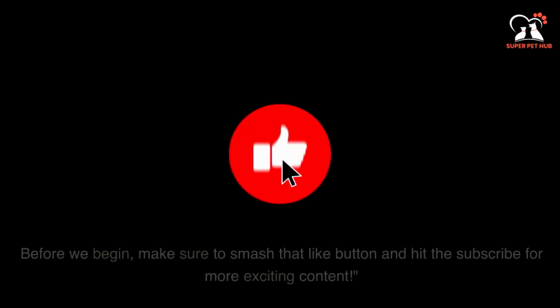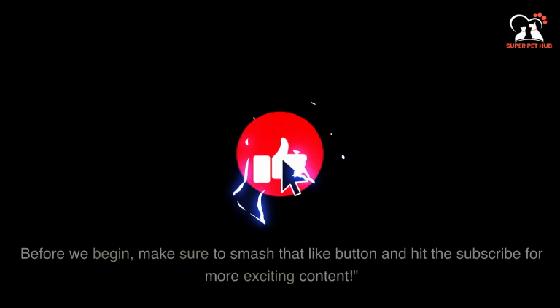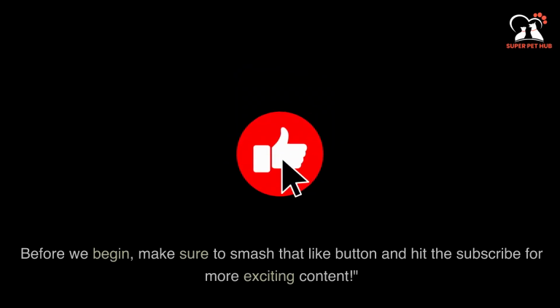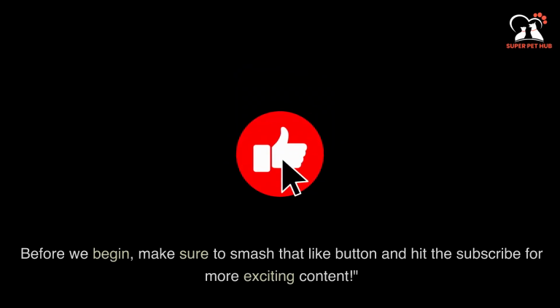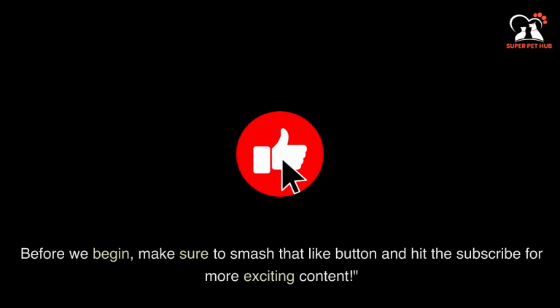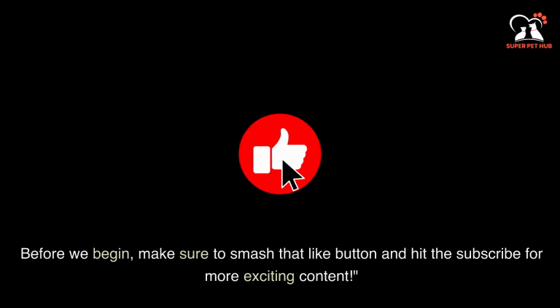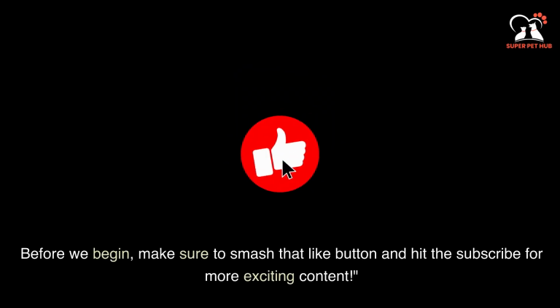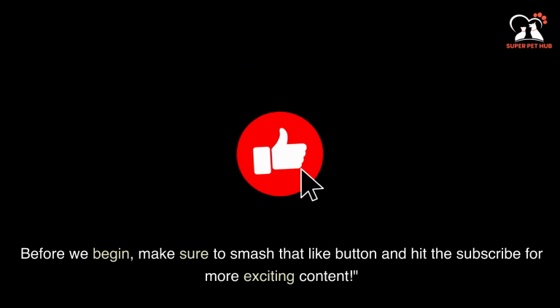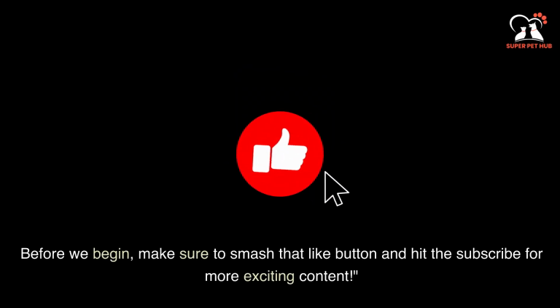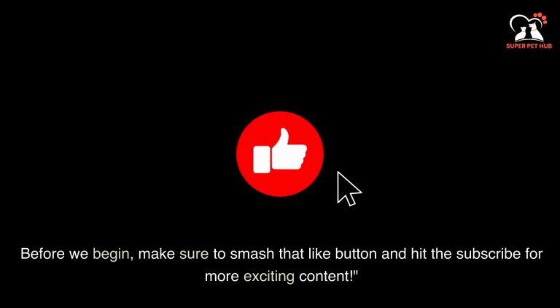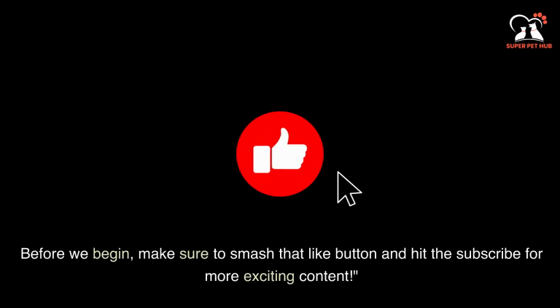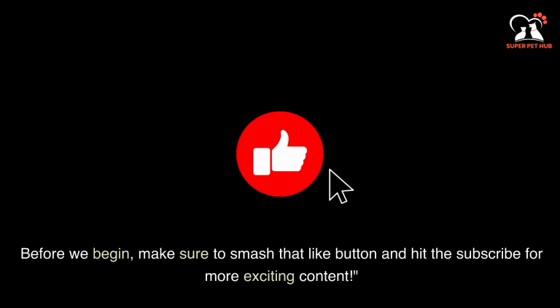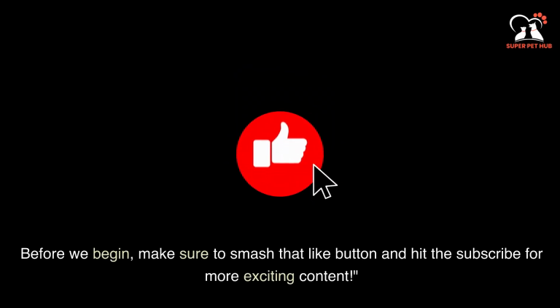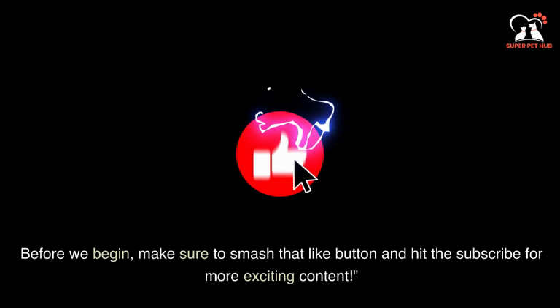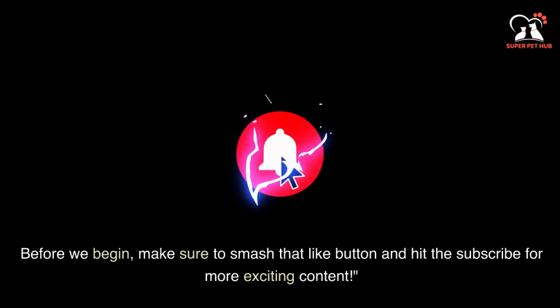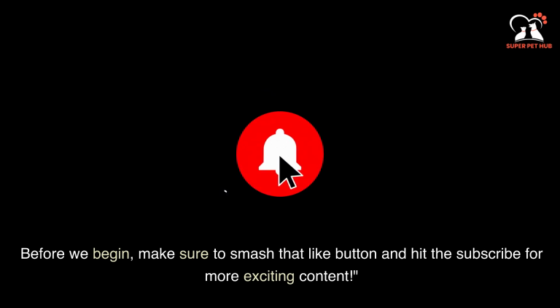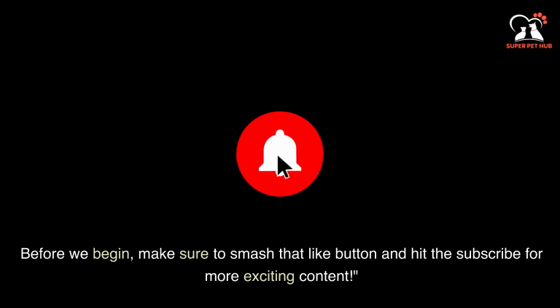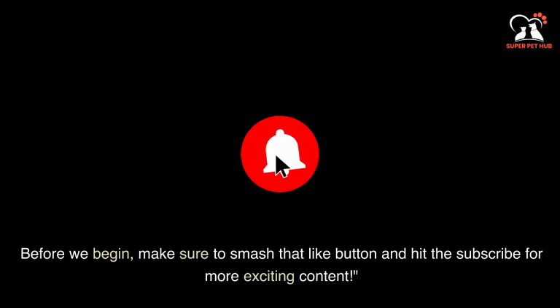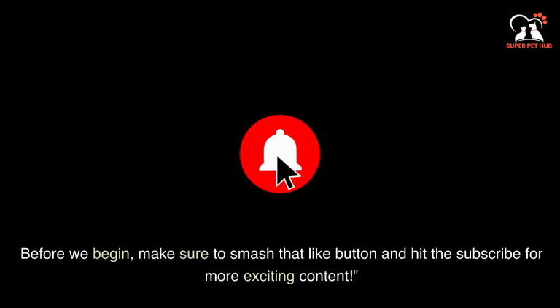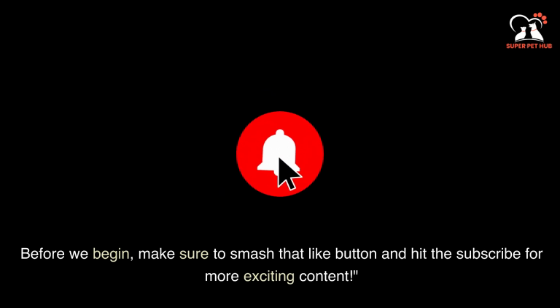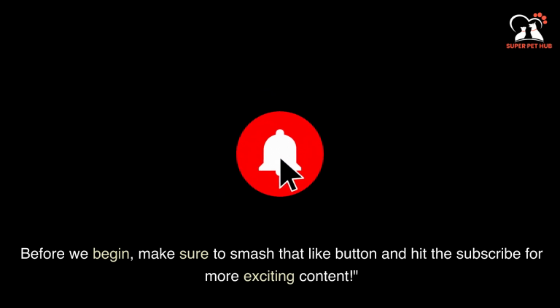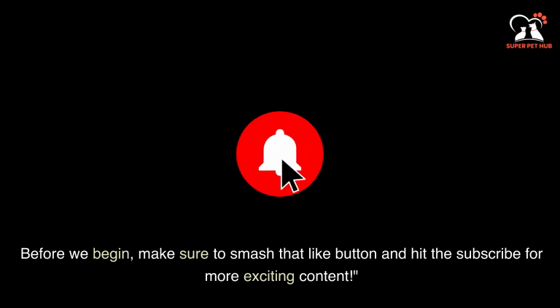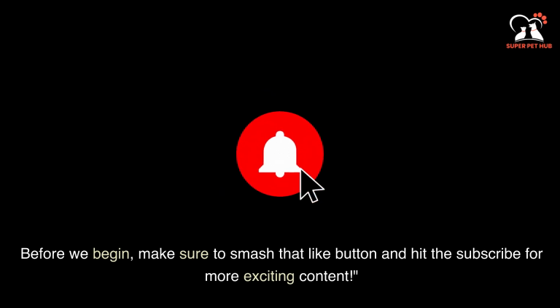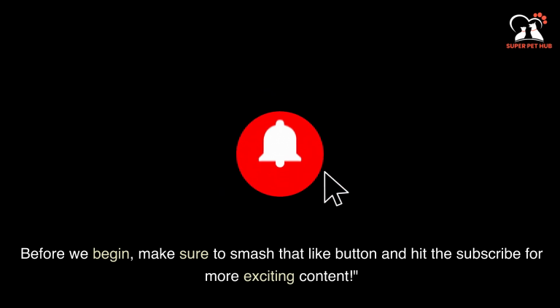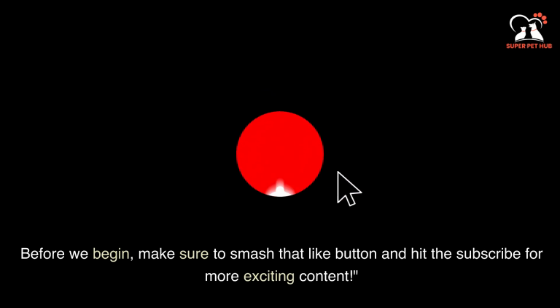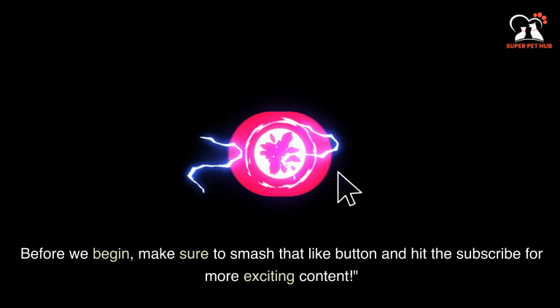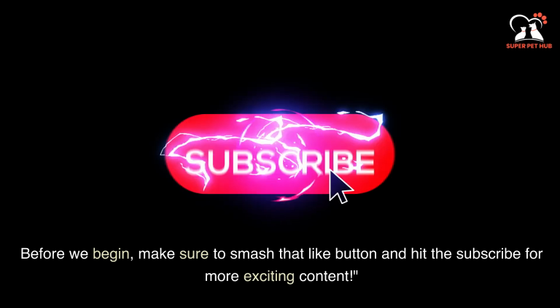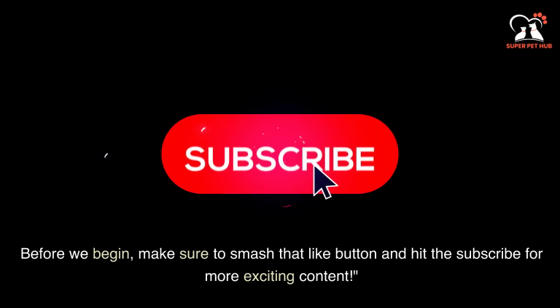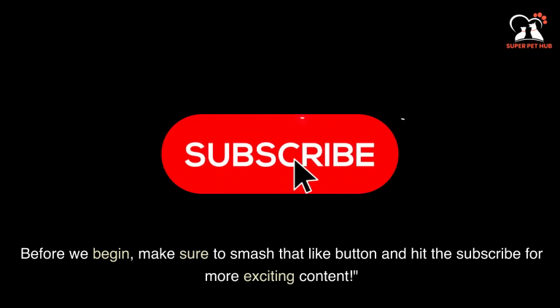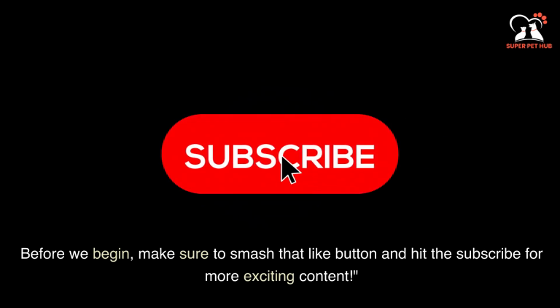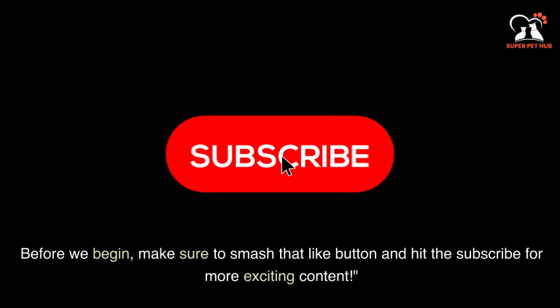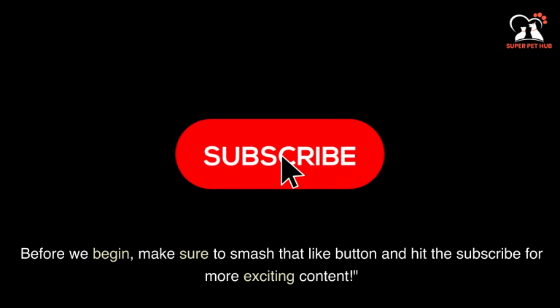Before we begin, make sure to smash that like button and hit subscribe for more exciting content.